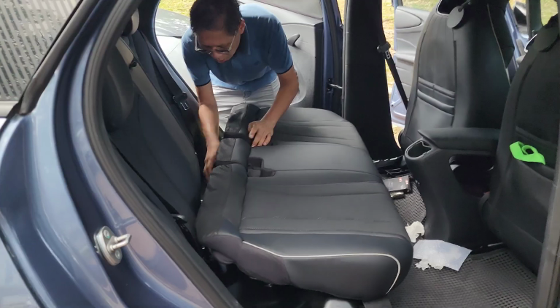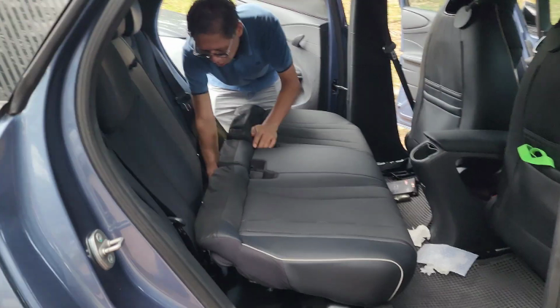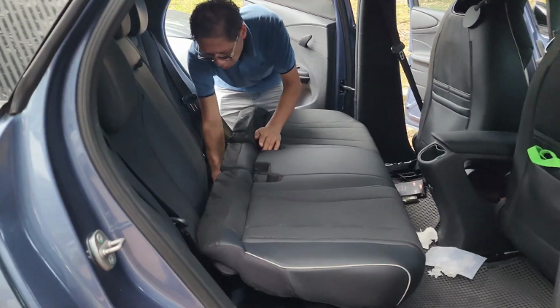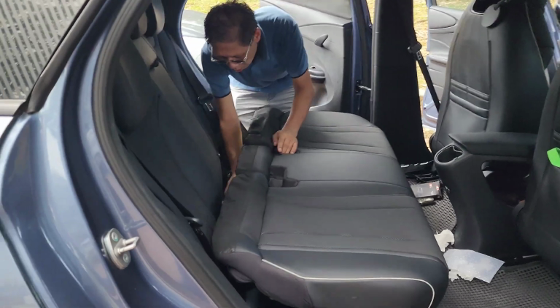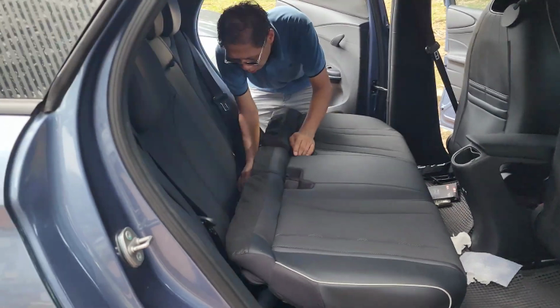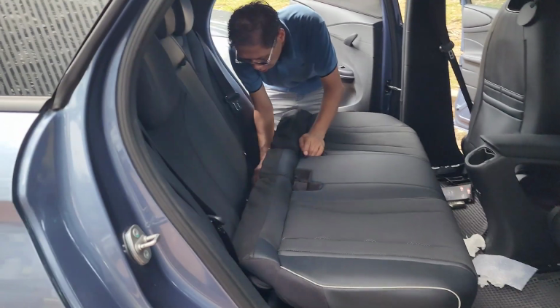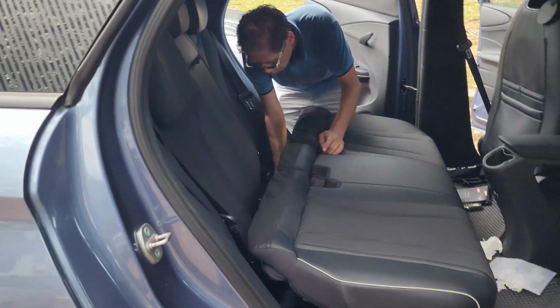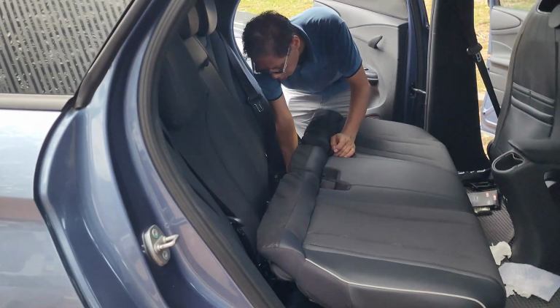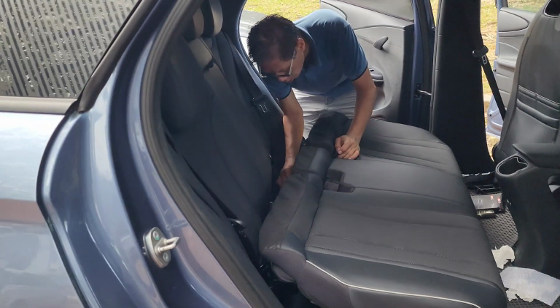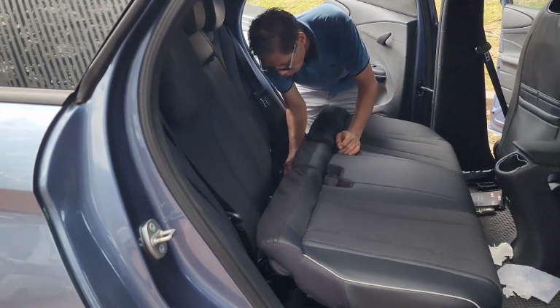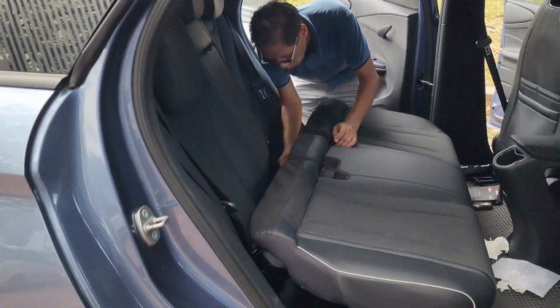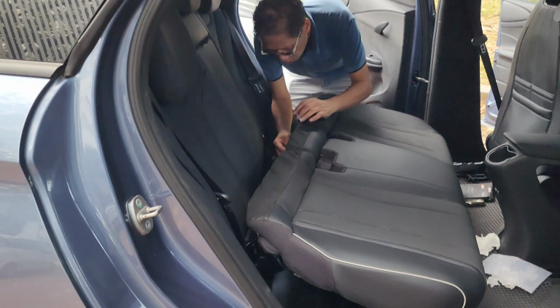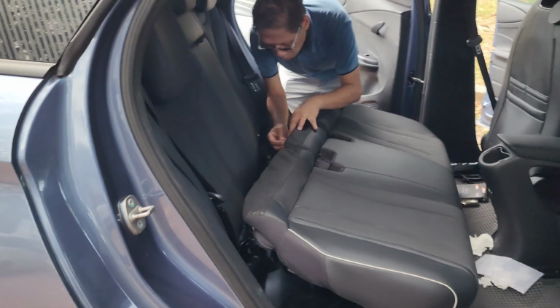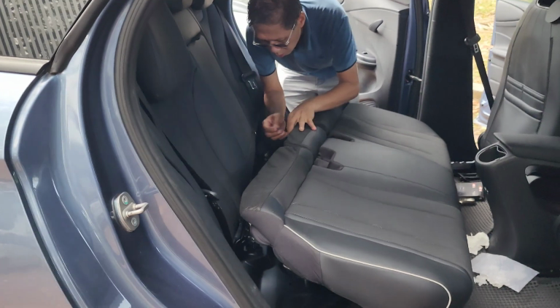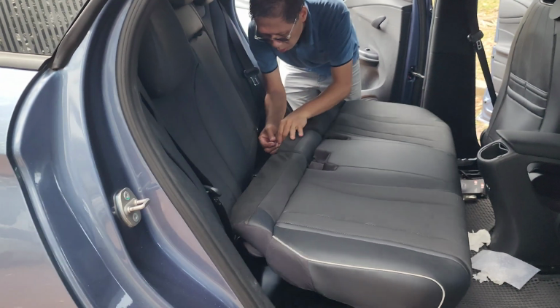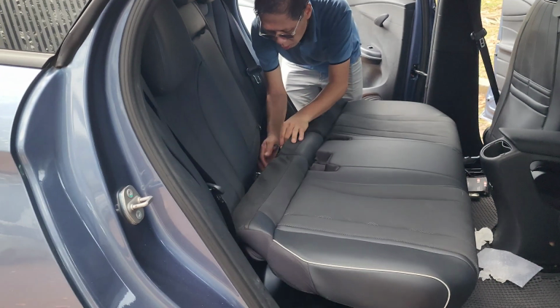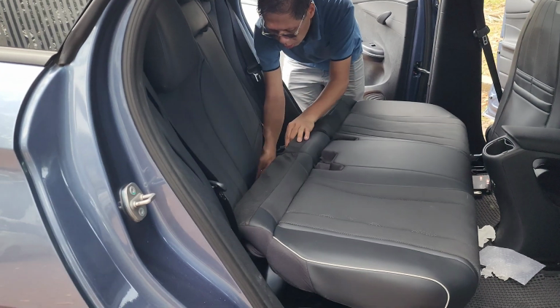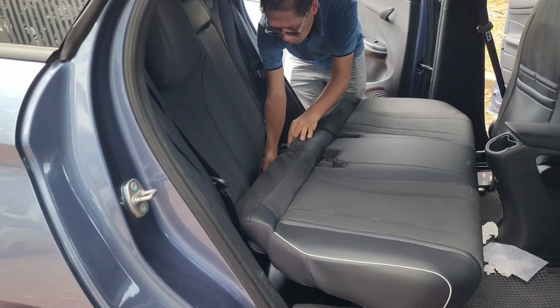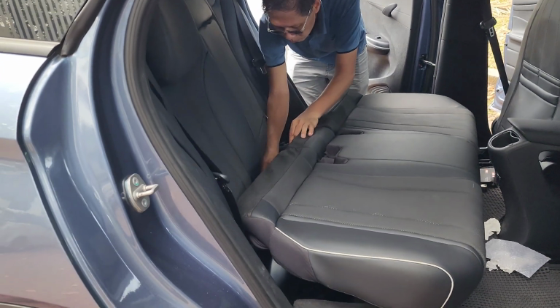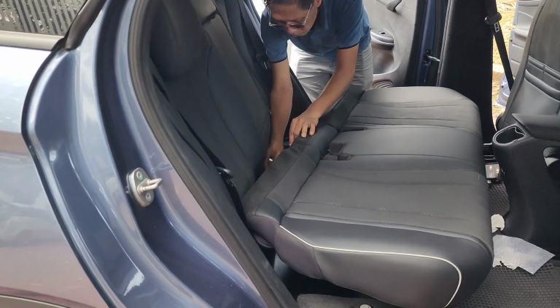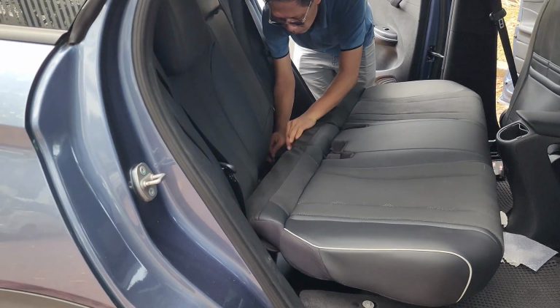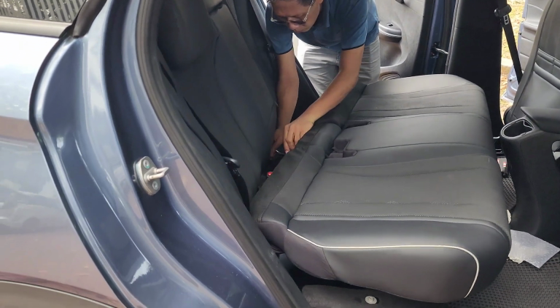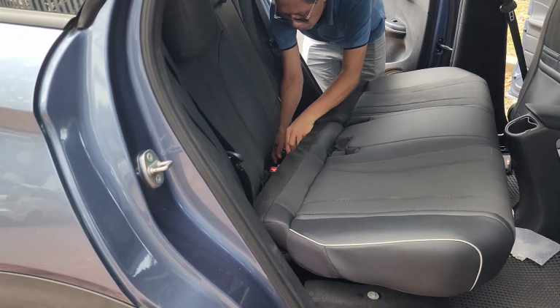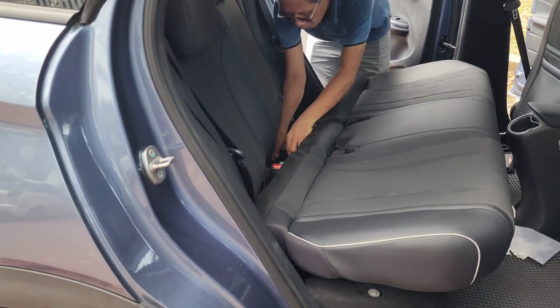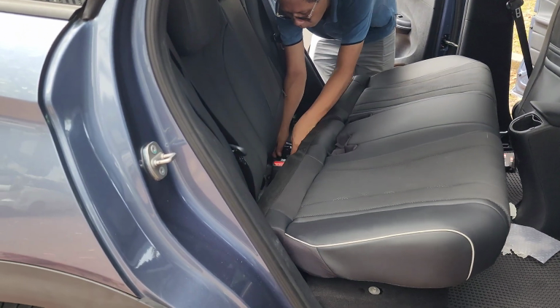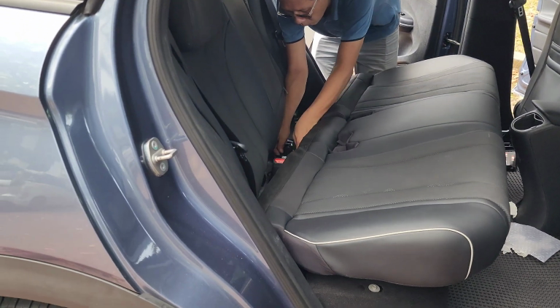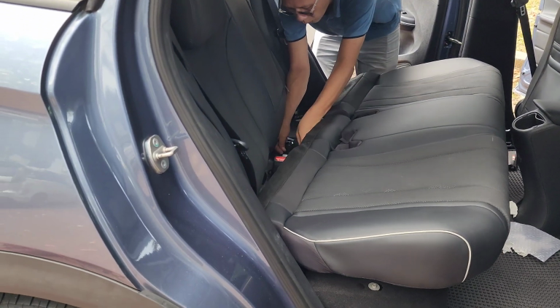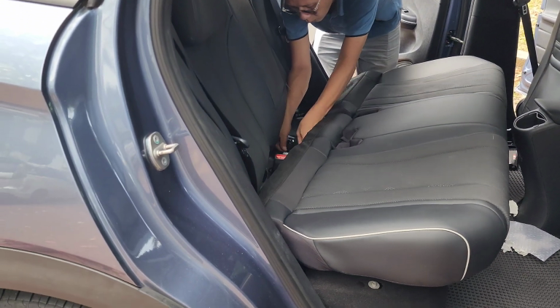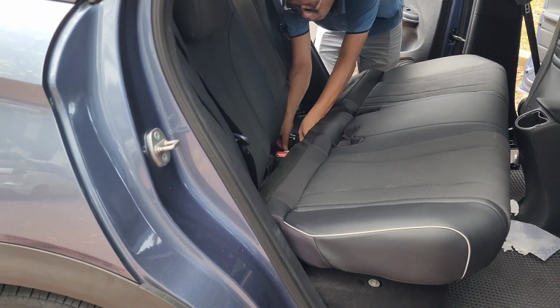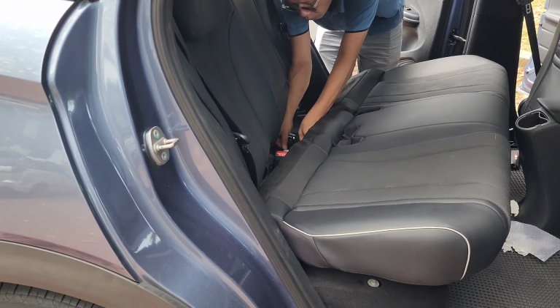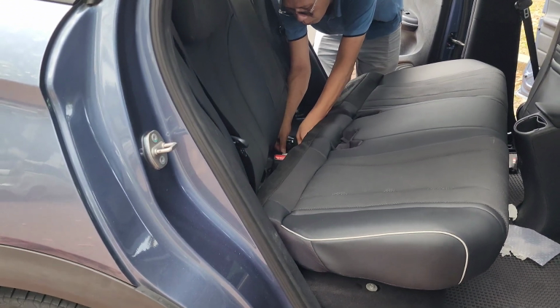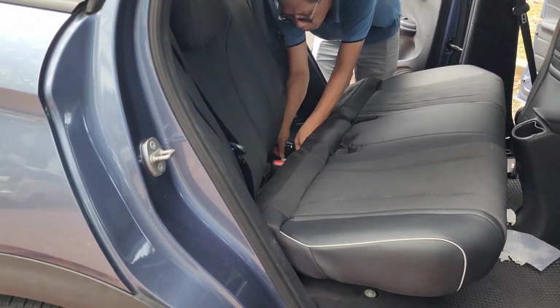And don't forget: plug in that rear seat sensor before you put the seat cushion back in place.